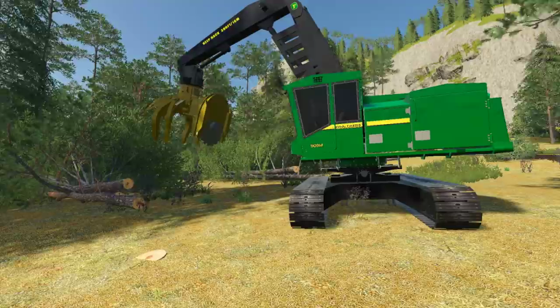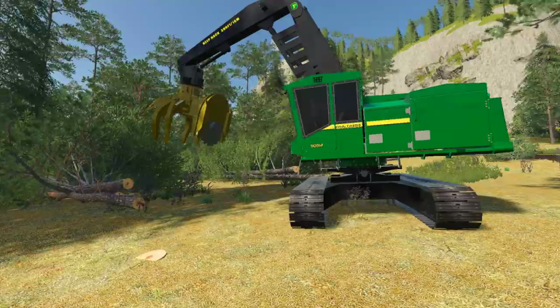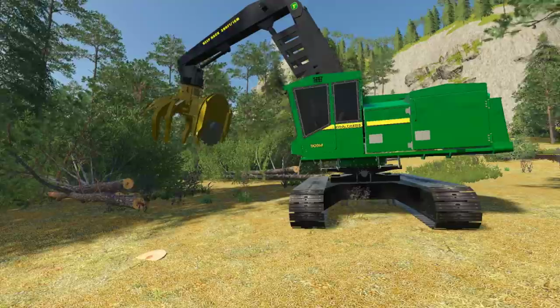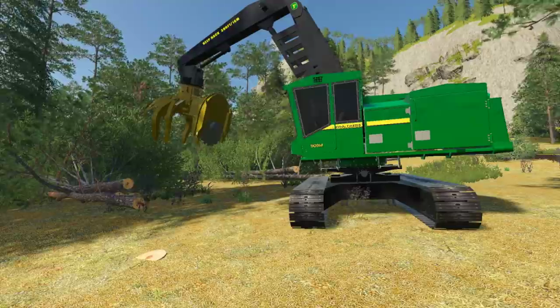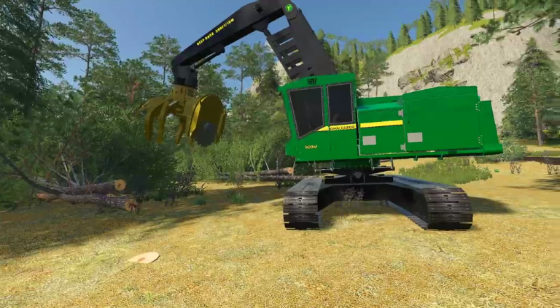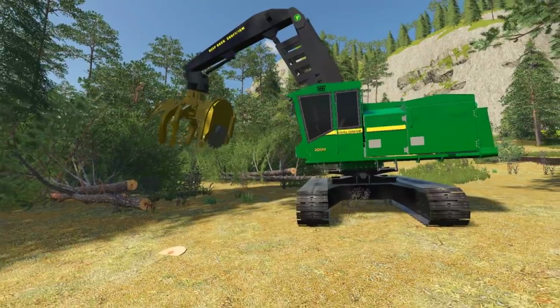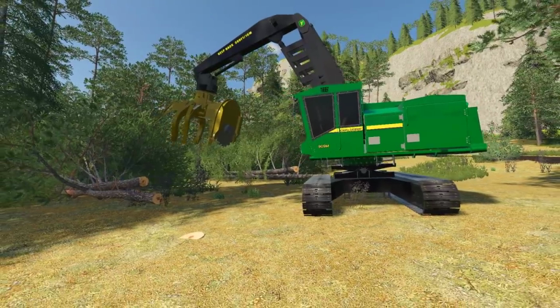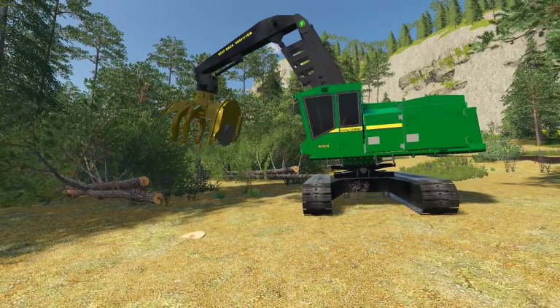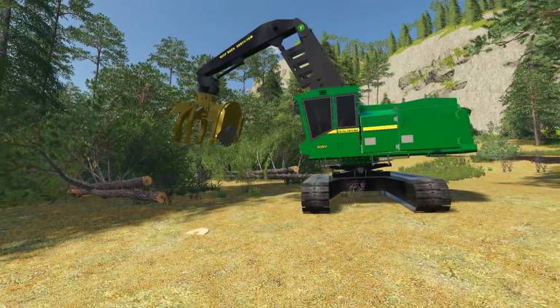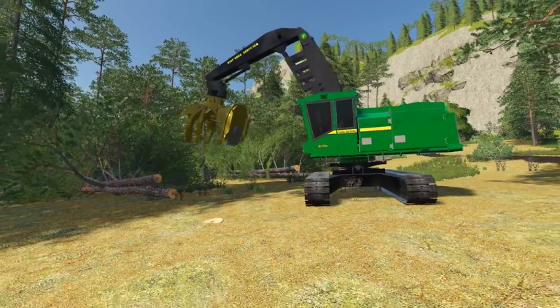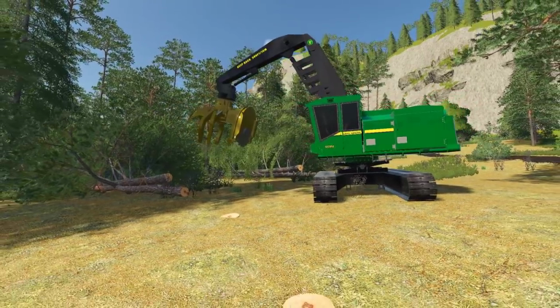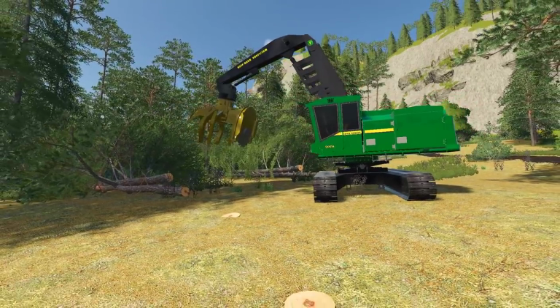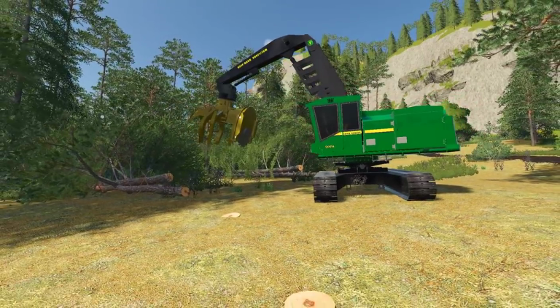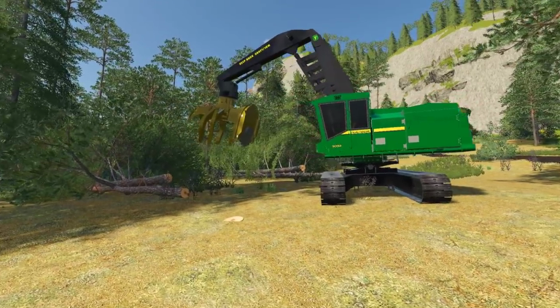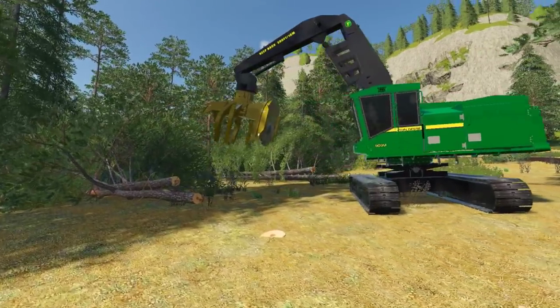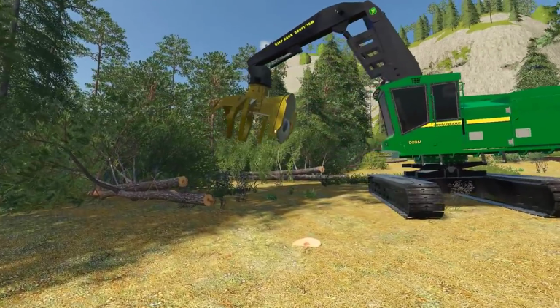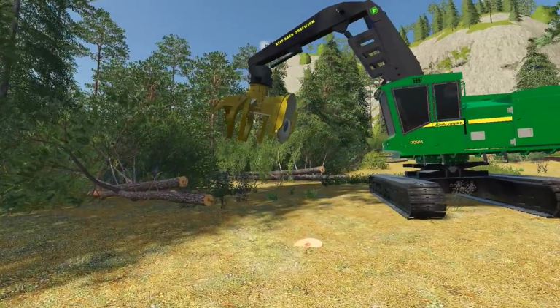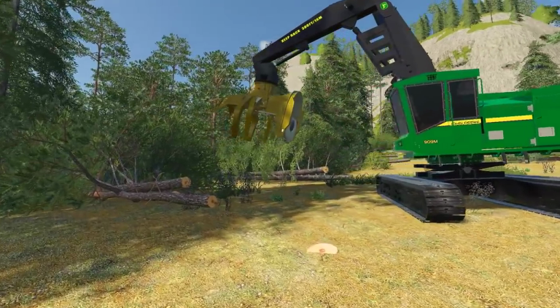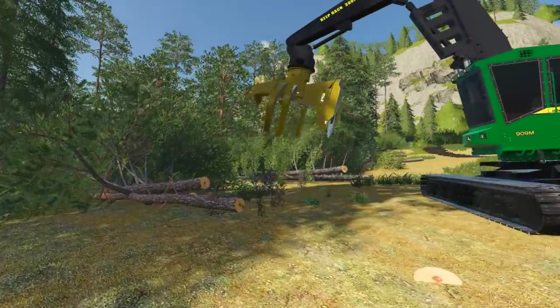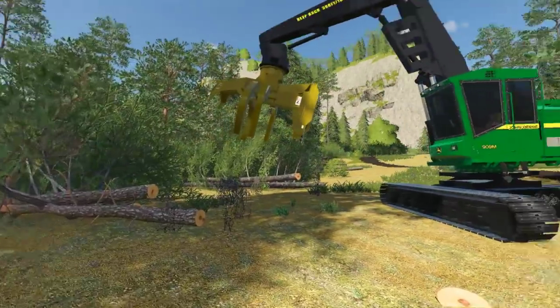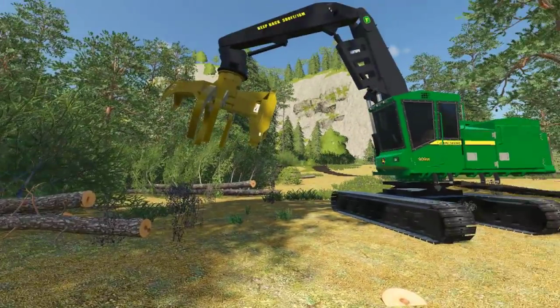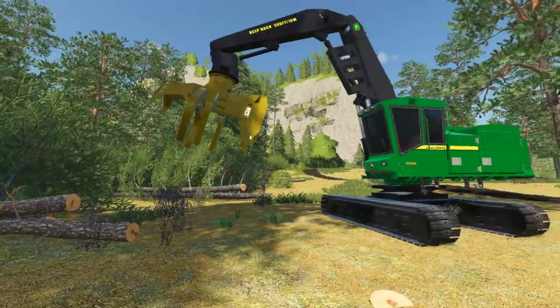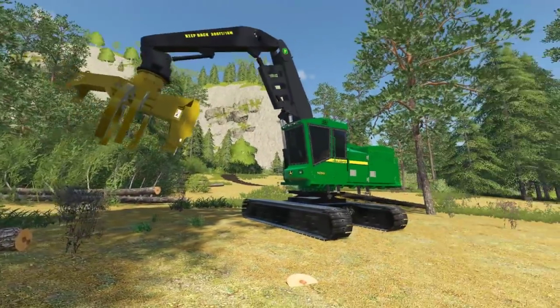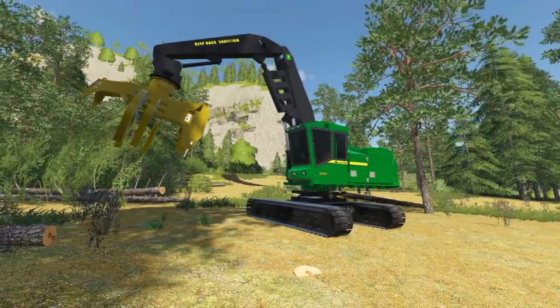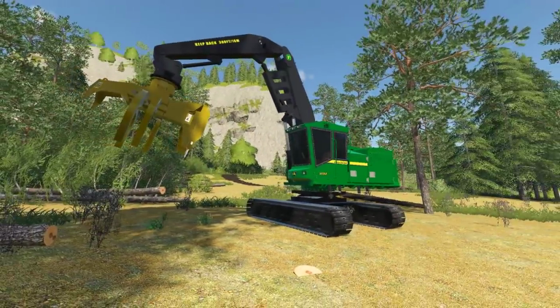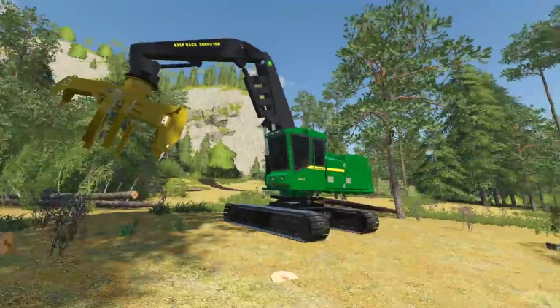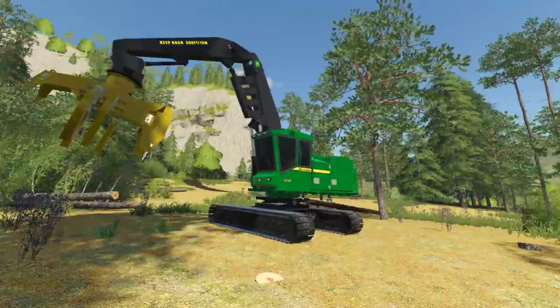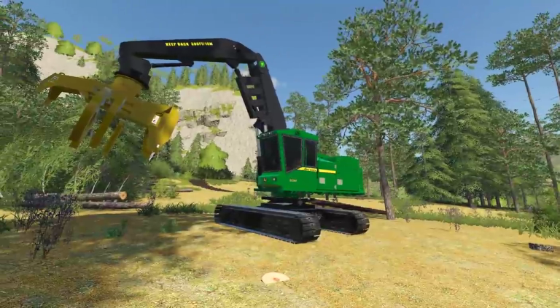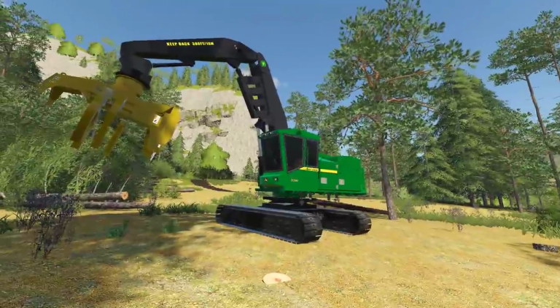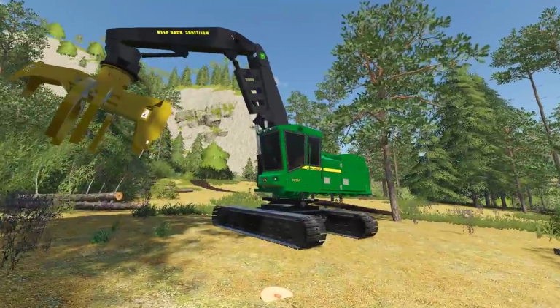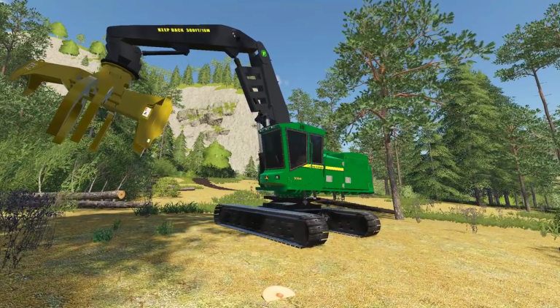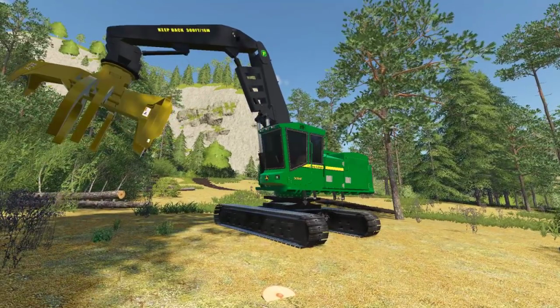Alrighty Lumberjacks, welcome back to another Logging From Scratch episode. This time around, we're going to play with the Buncher.